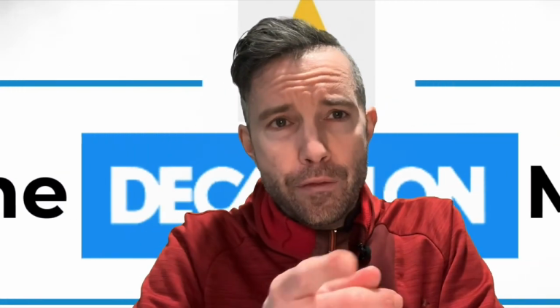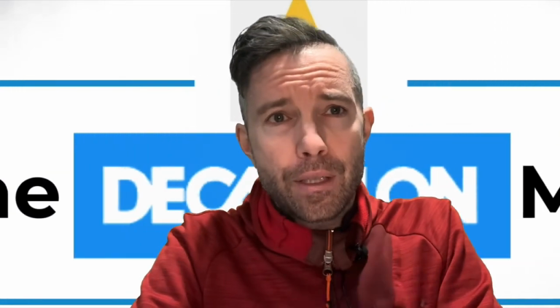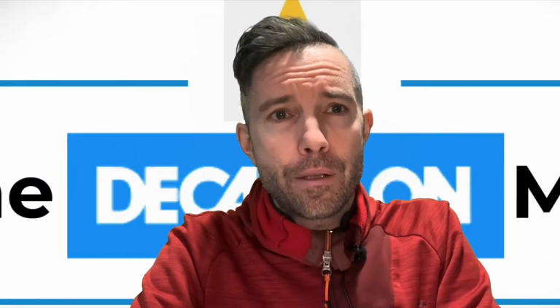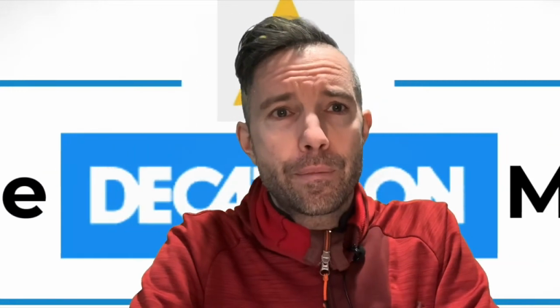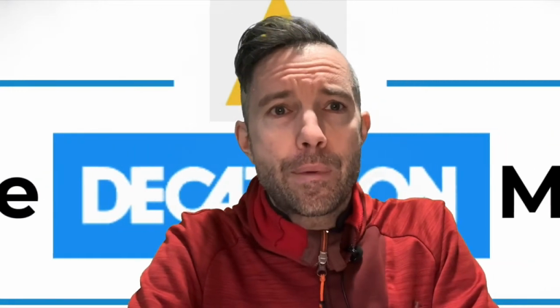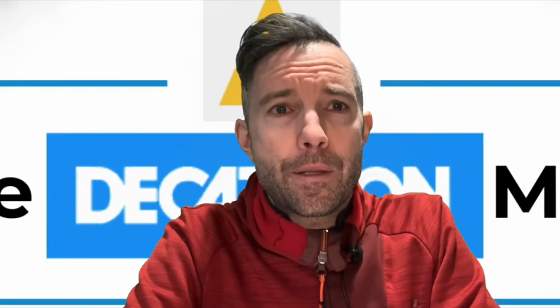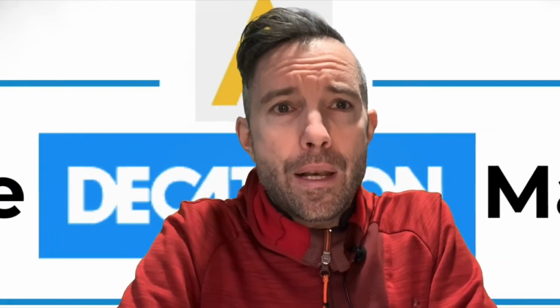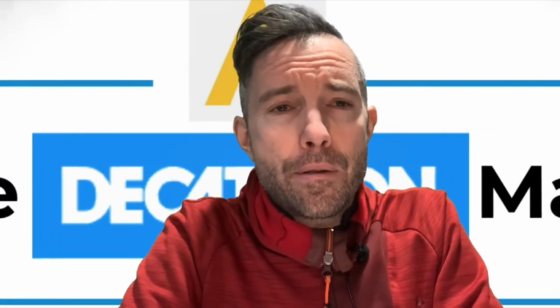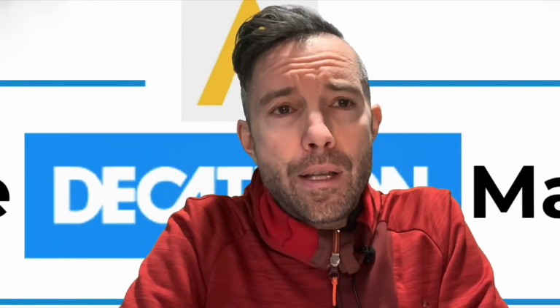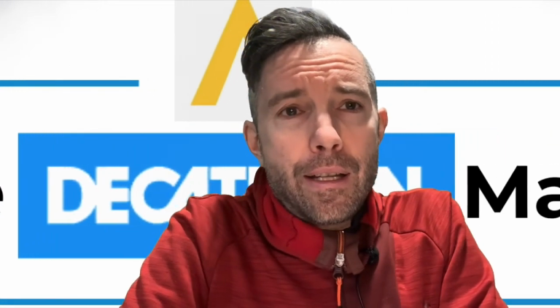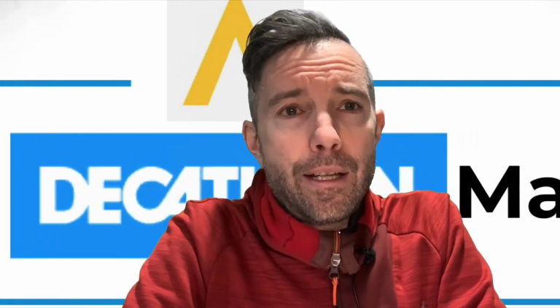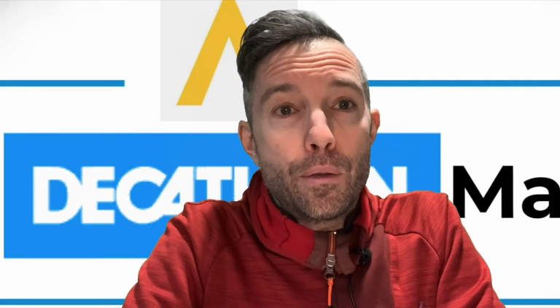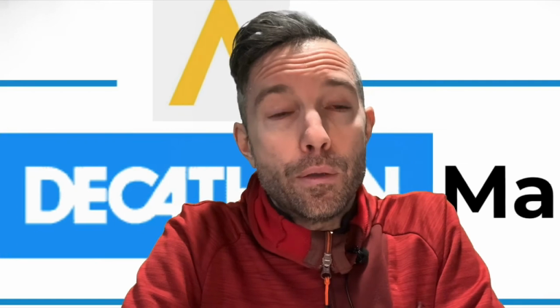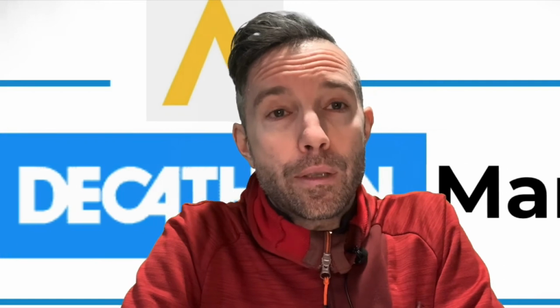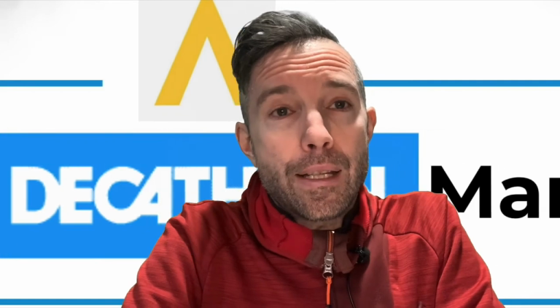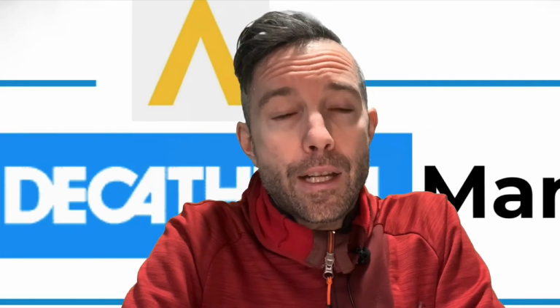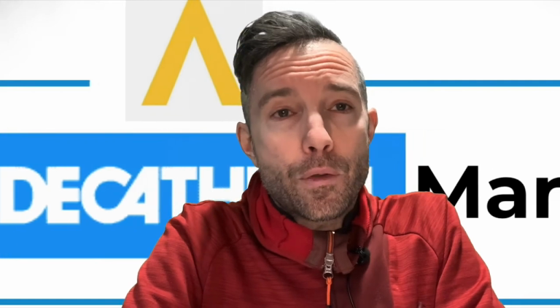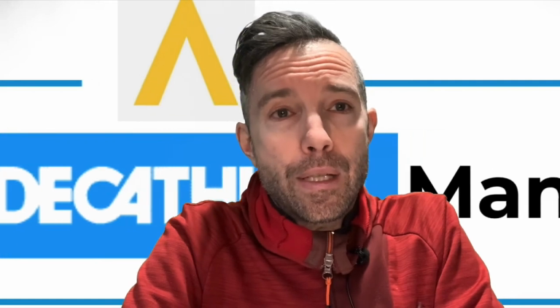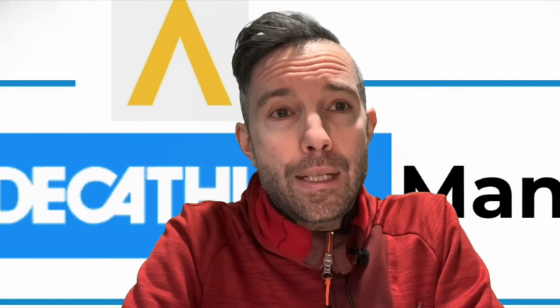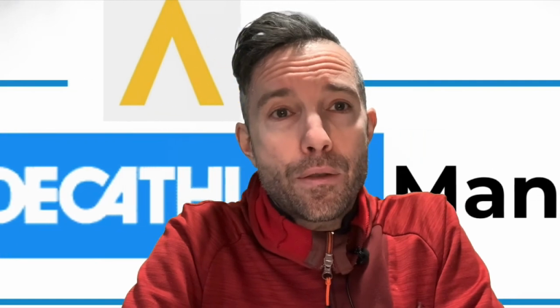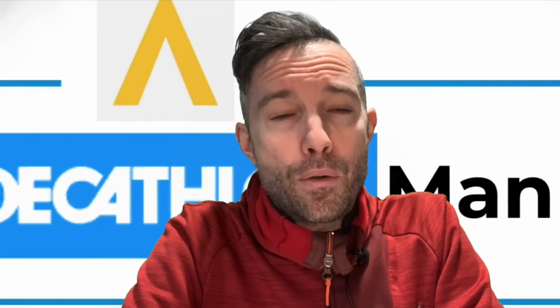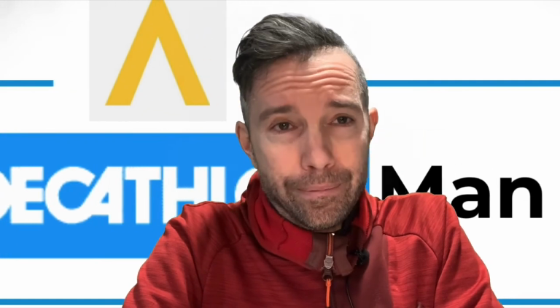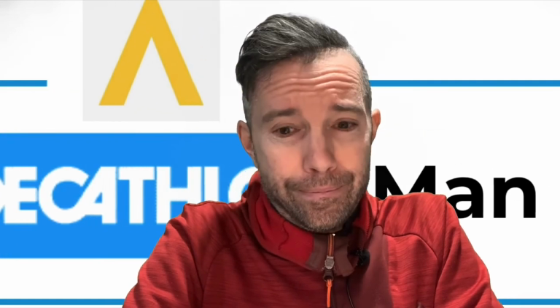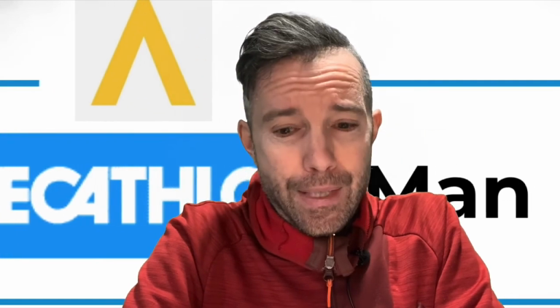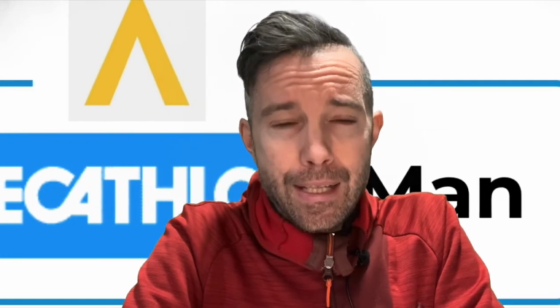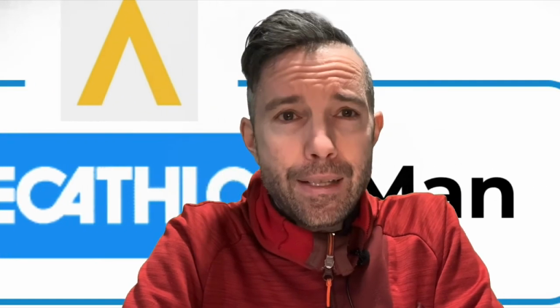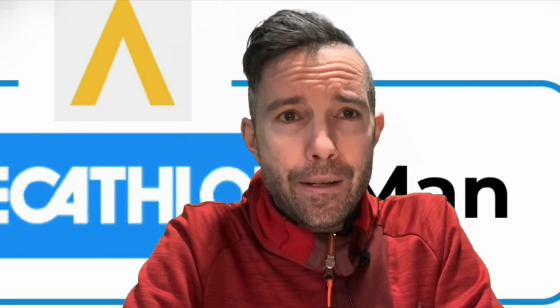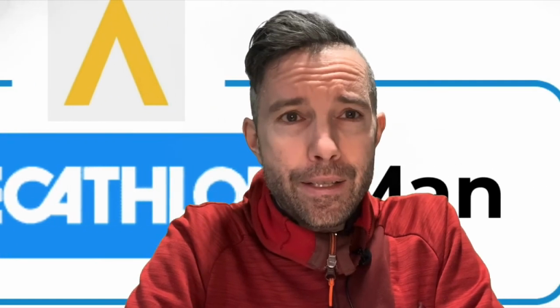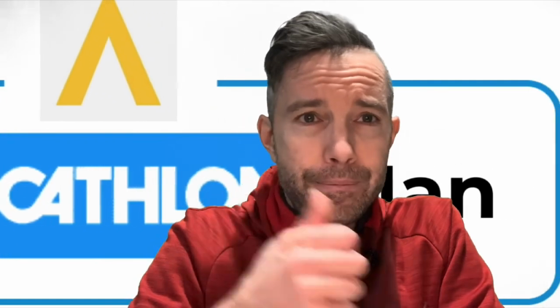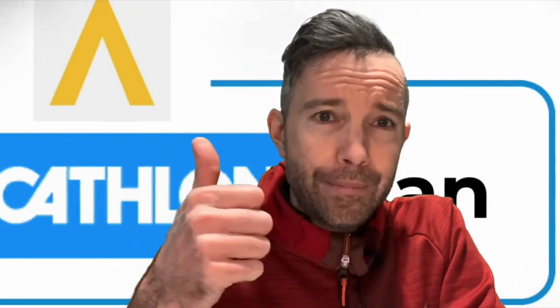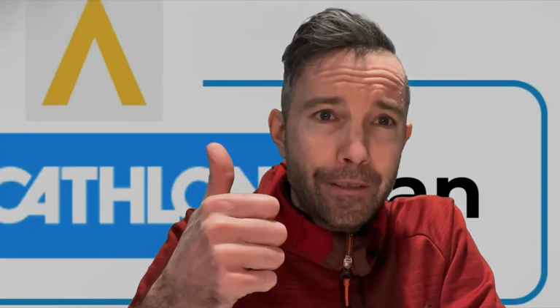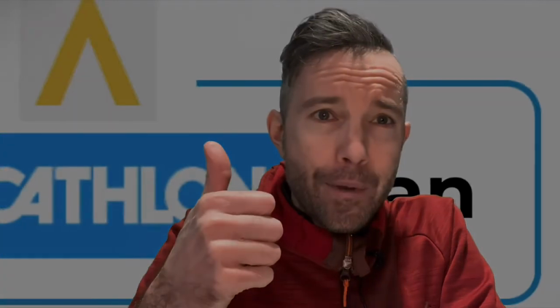If you've got any questions, feel free to put them in the comments below or get in touch with me in store. Take it easy guys, thank you very much.